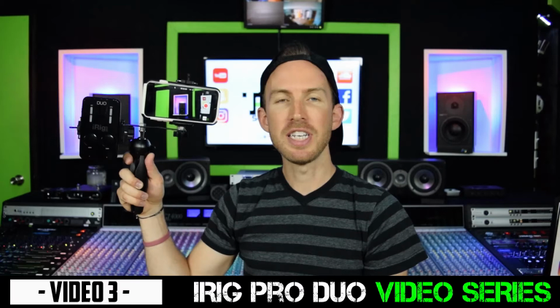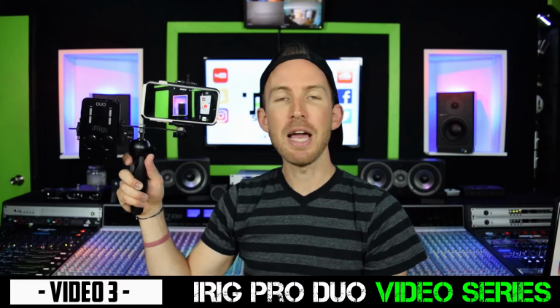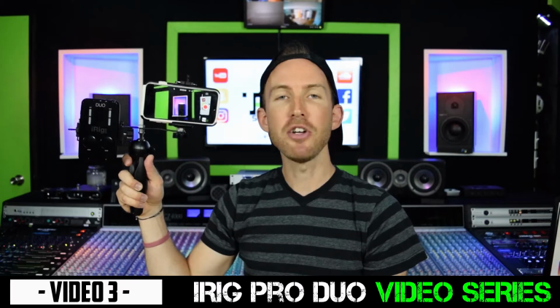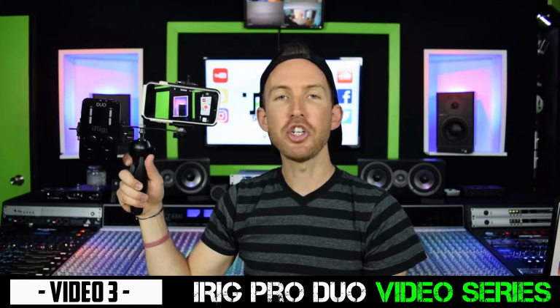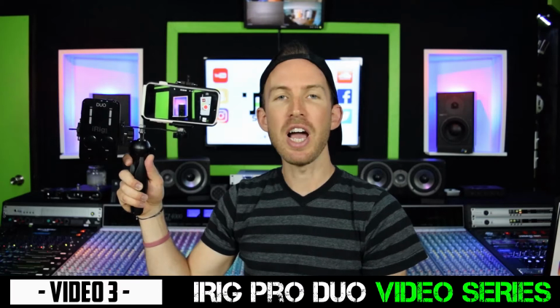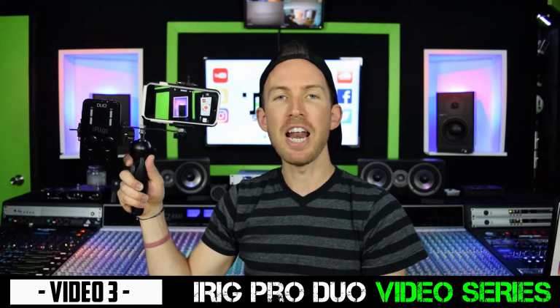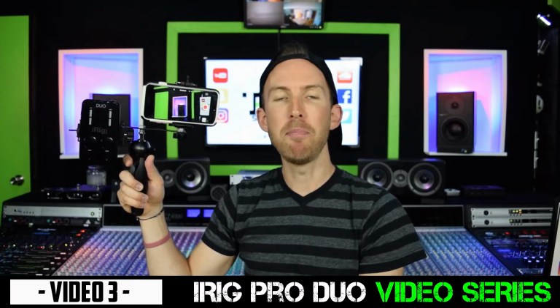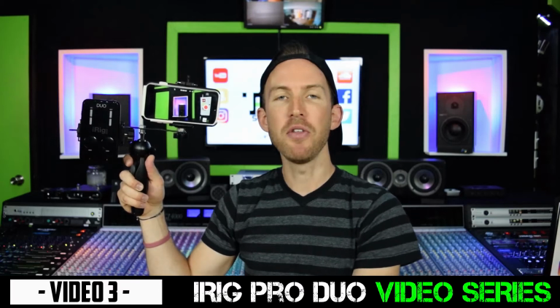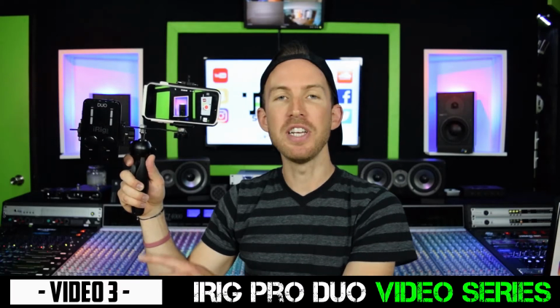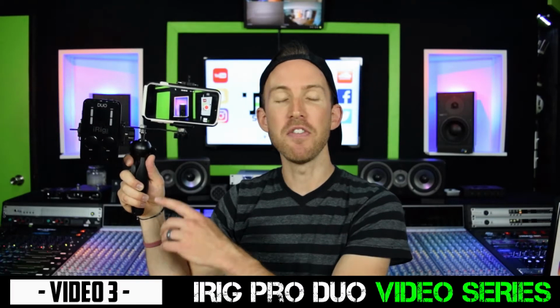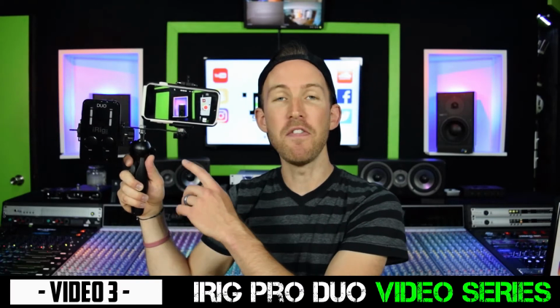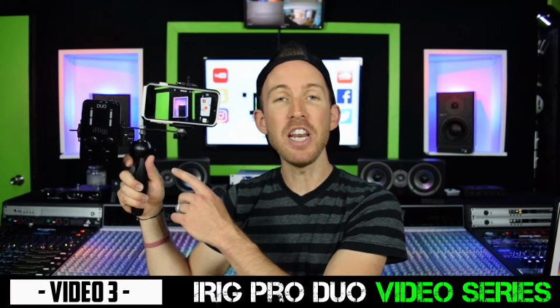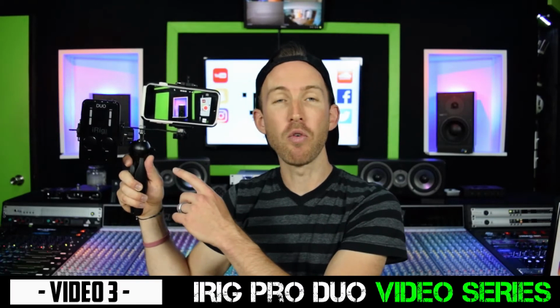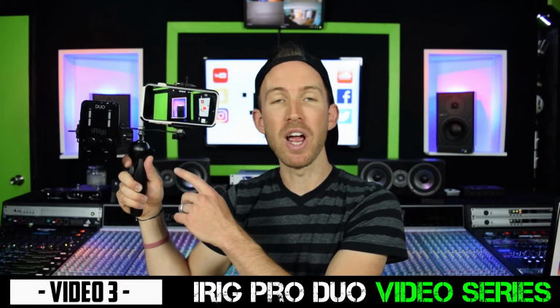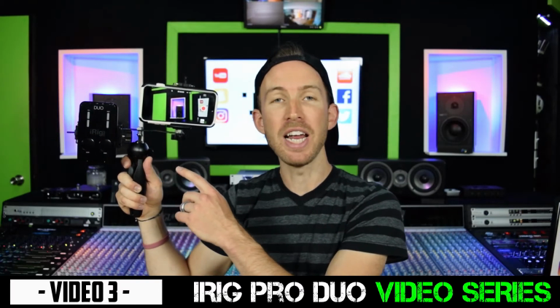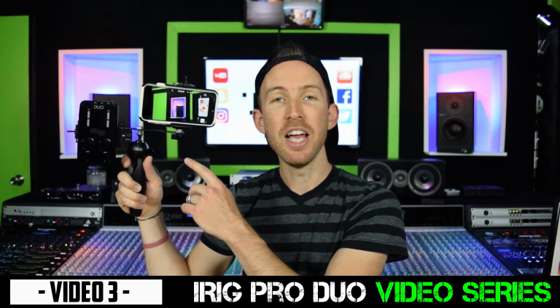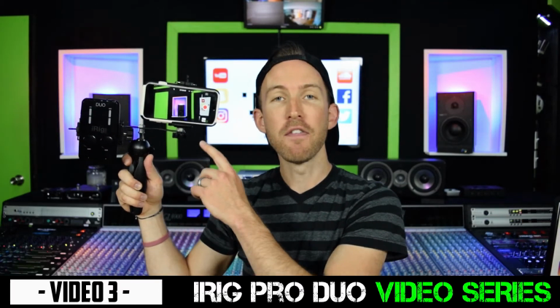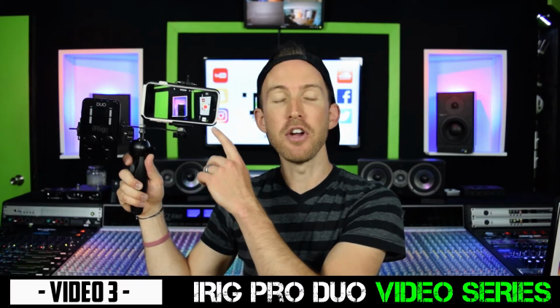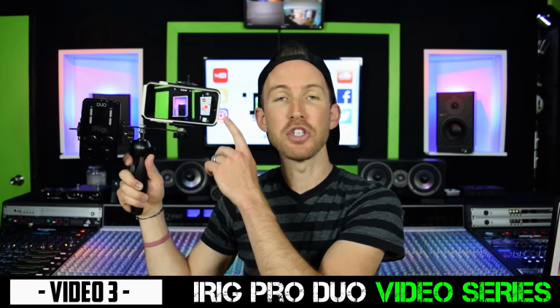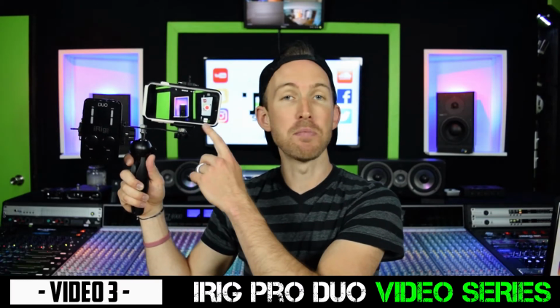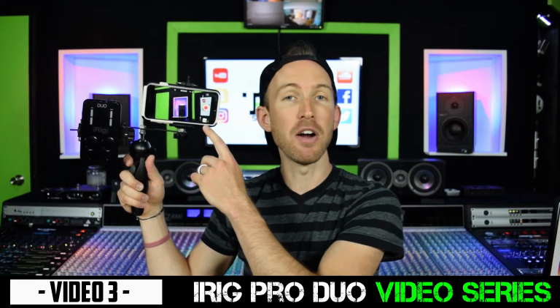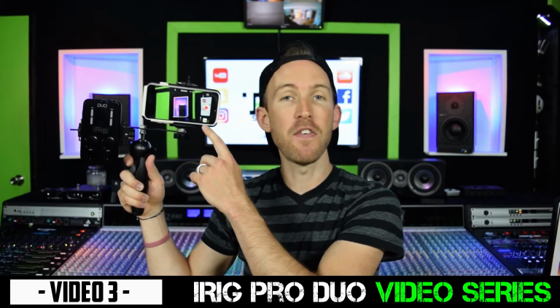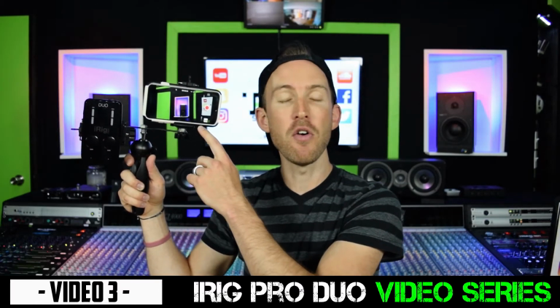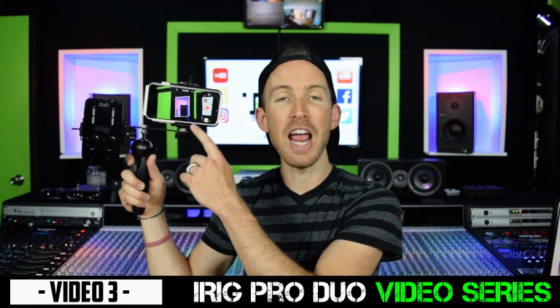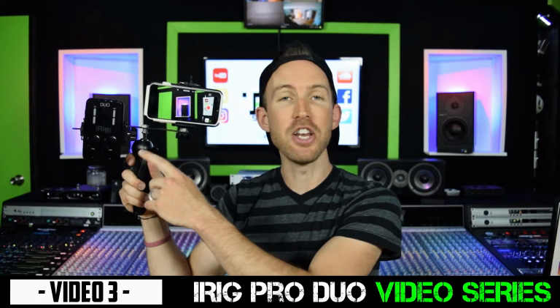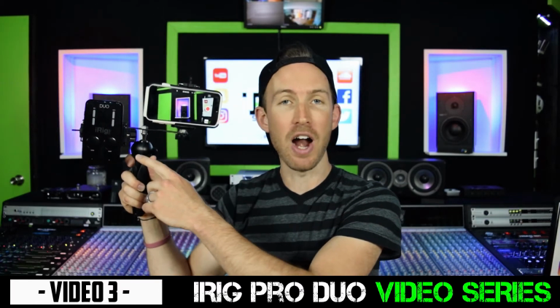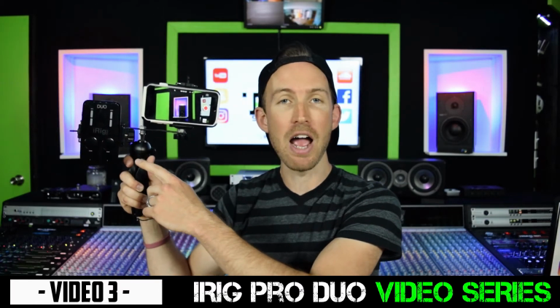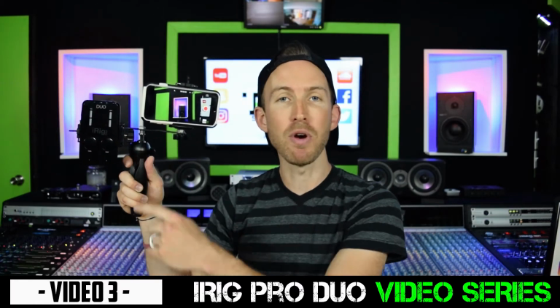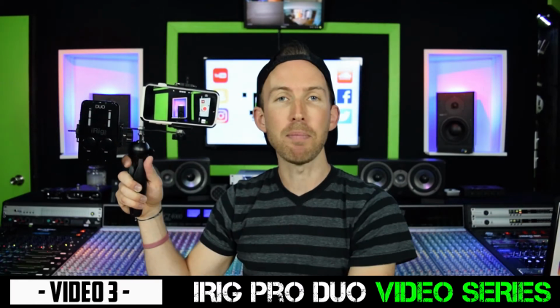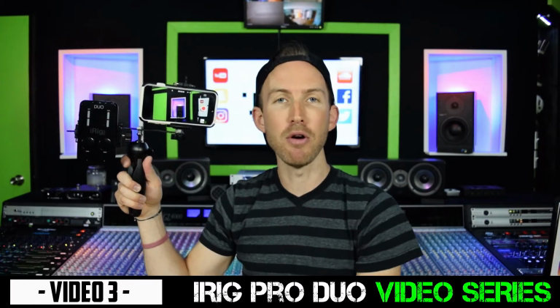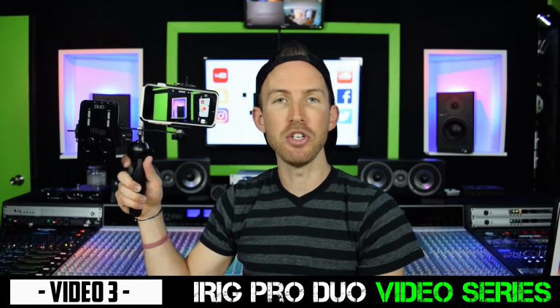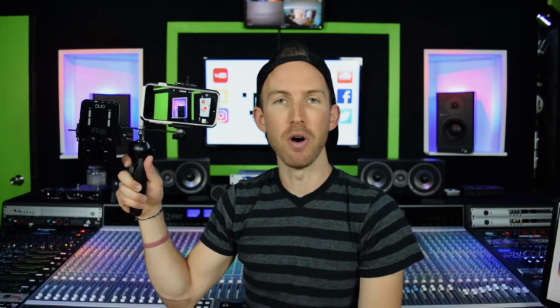Today I'm going to show you how to build this video rig for your smartphone and your iRig Pro Duo.